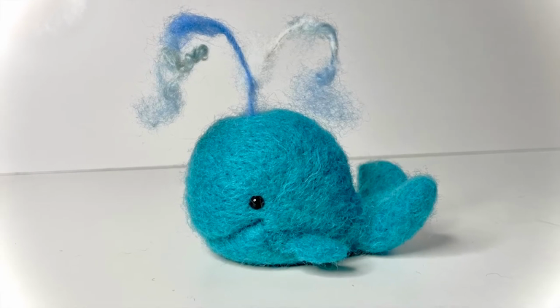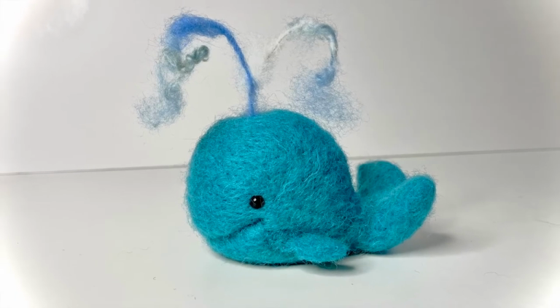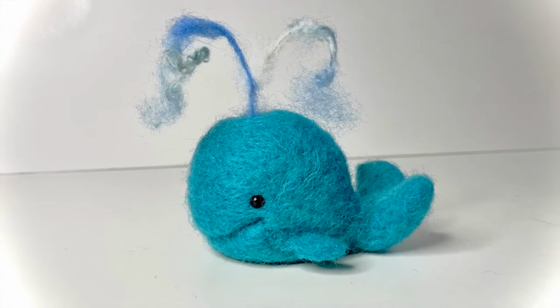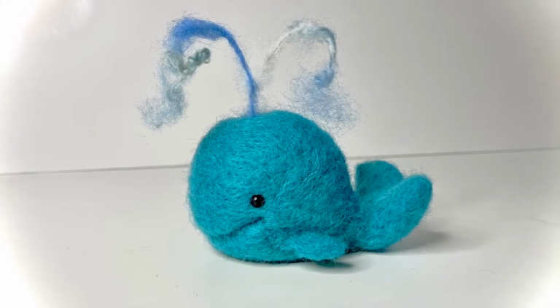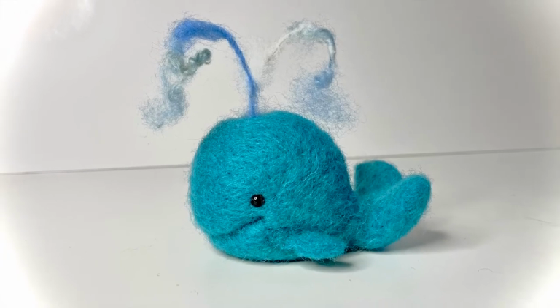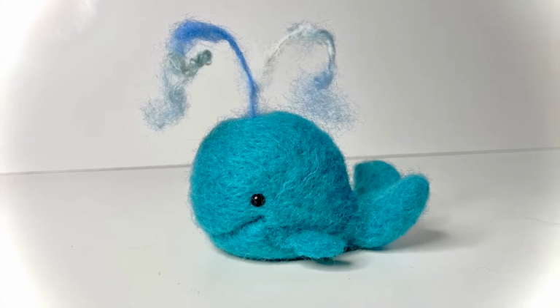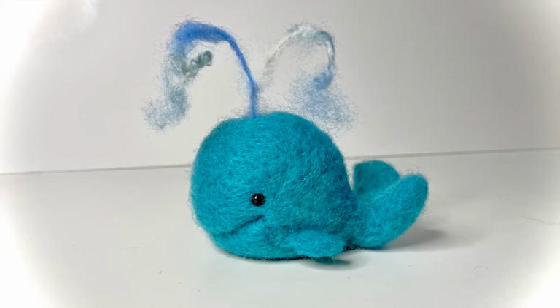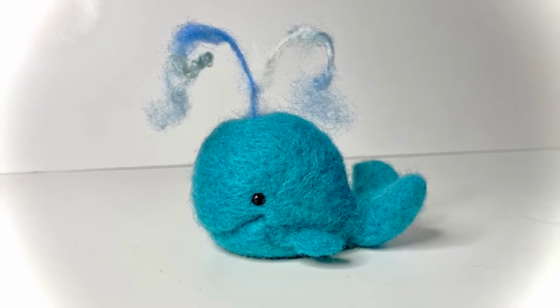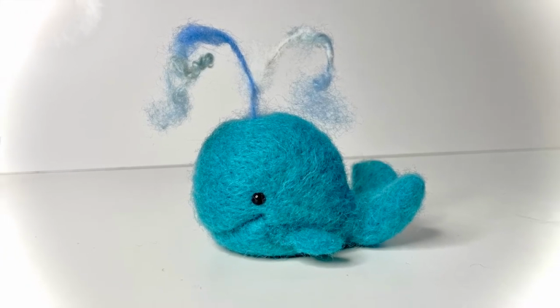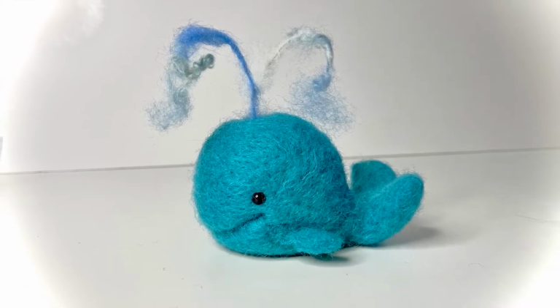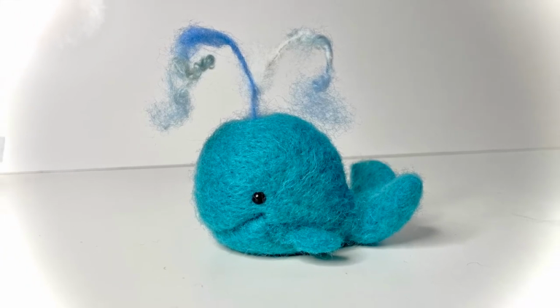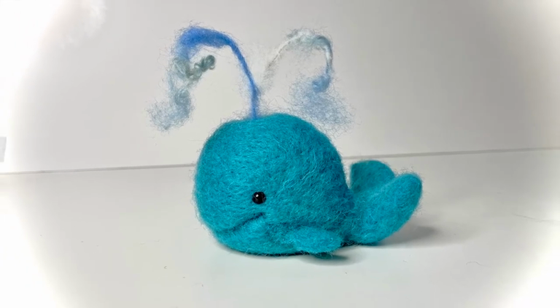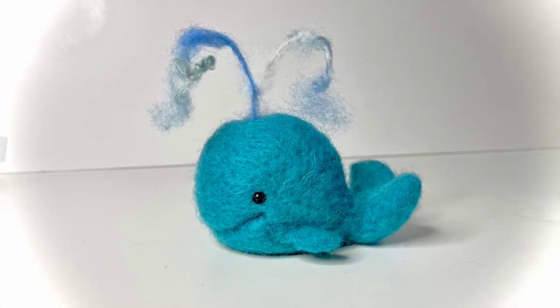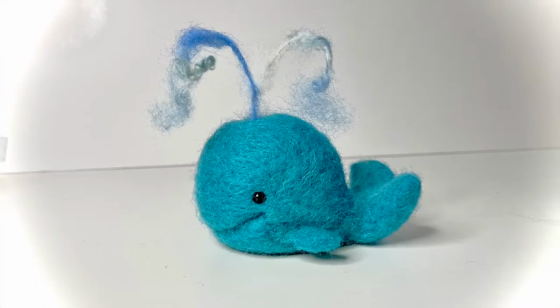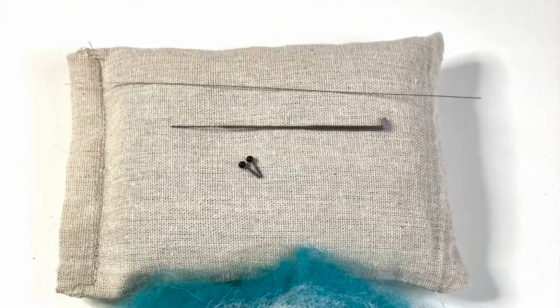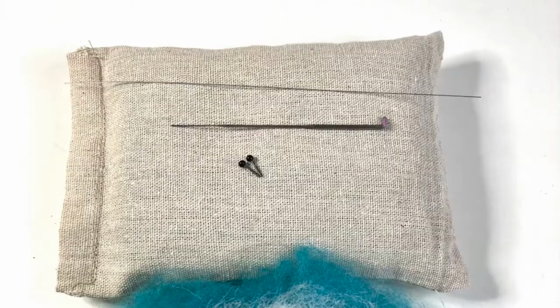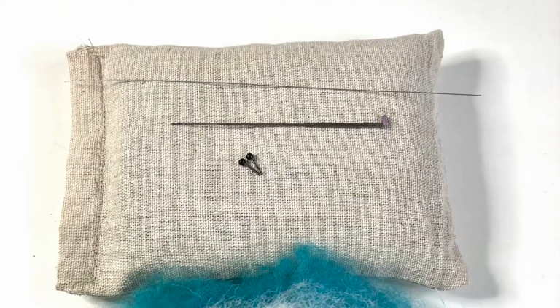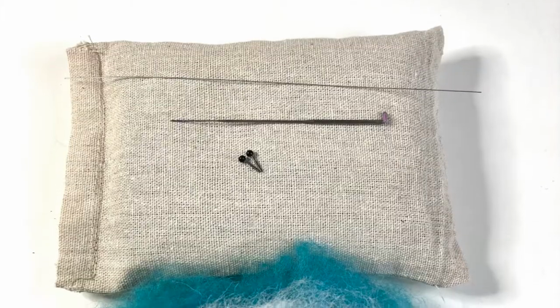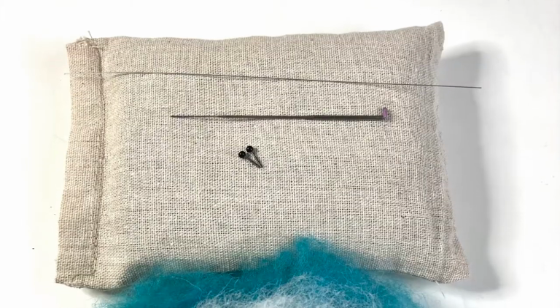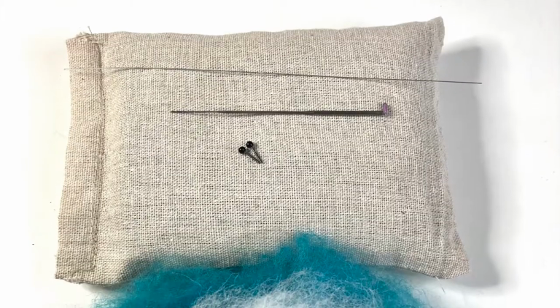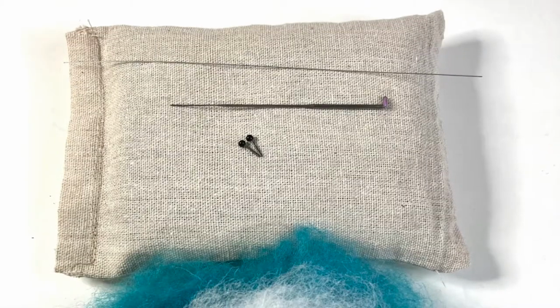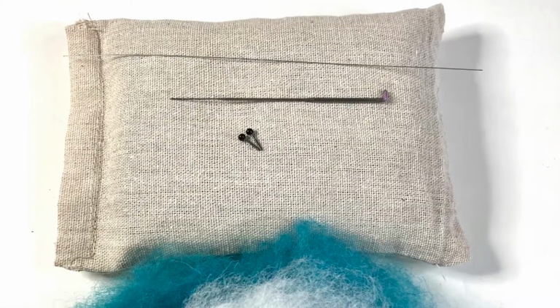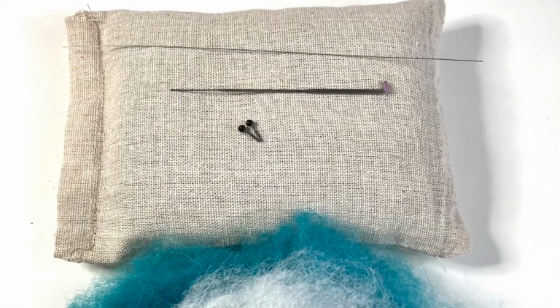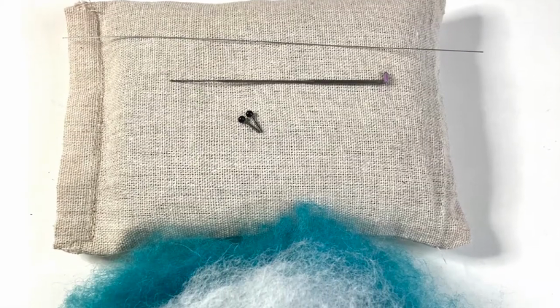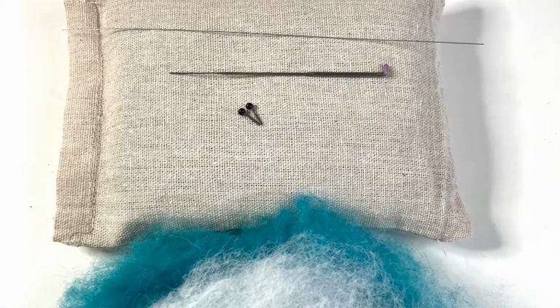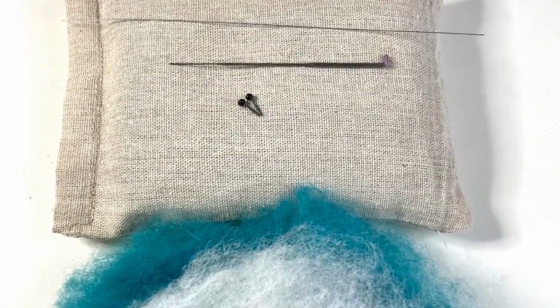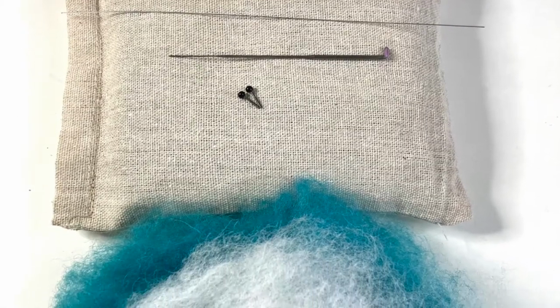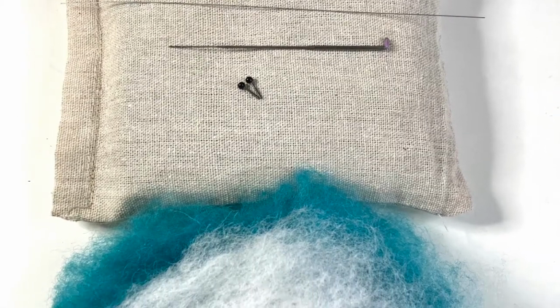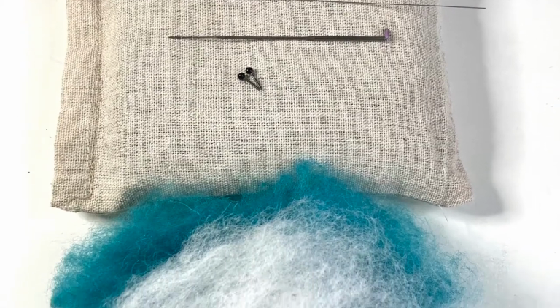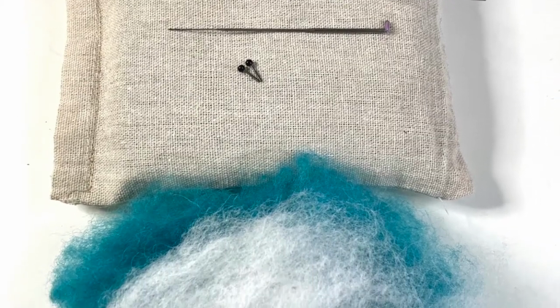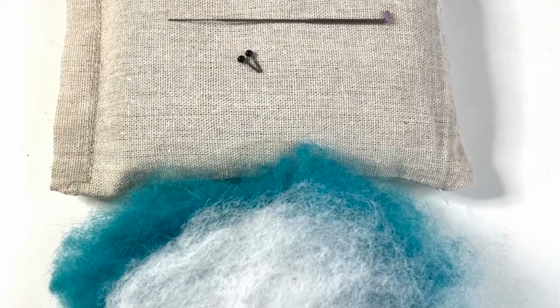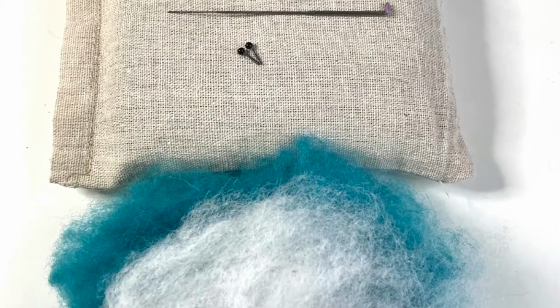Hi, this is Nikki from Little Blue Artworks and welcome to the Needle Felt a Mini Whale tutorial.